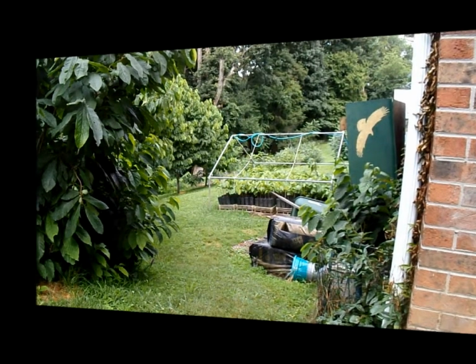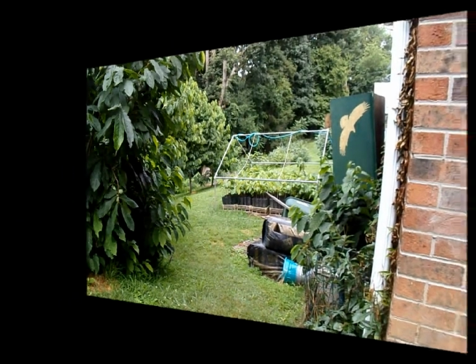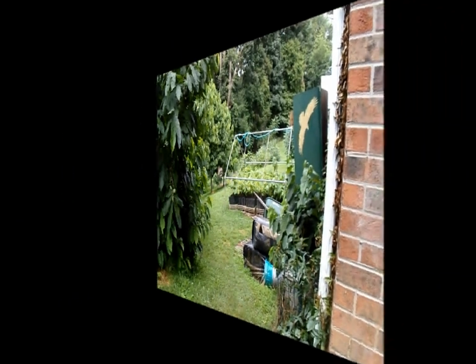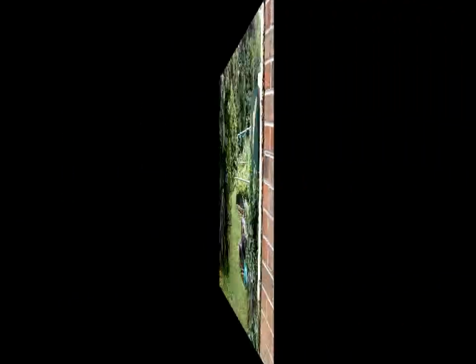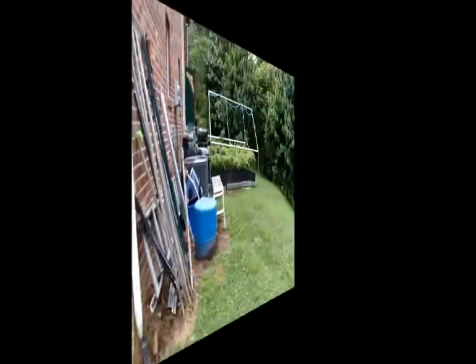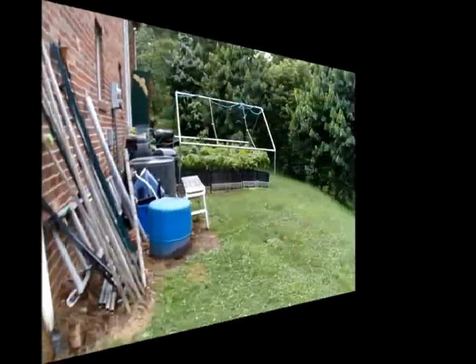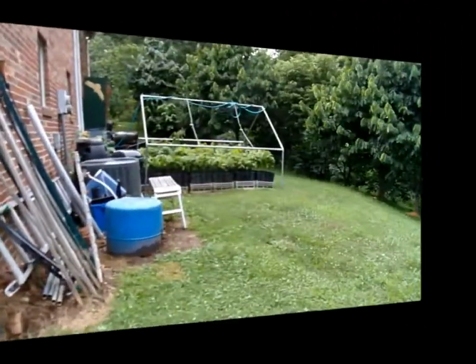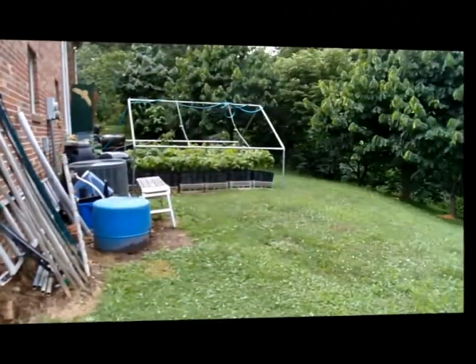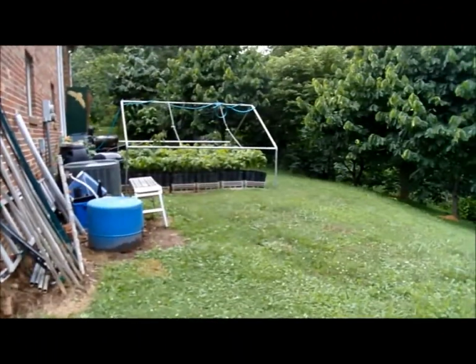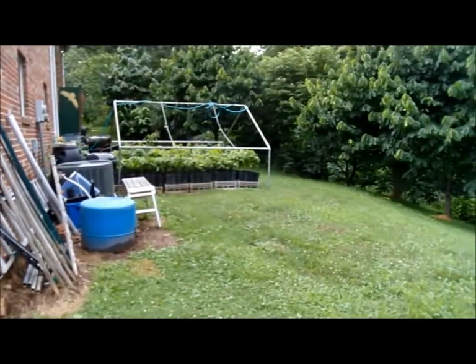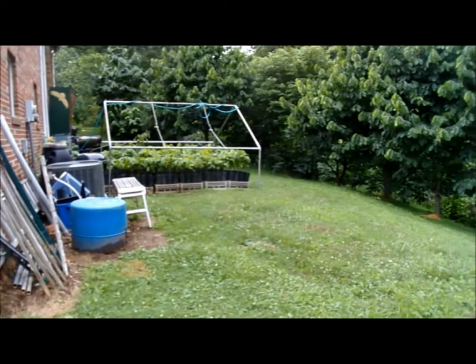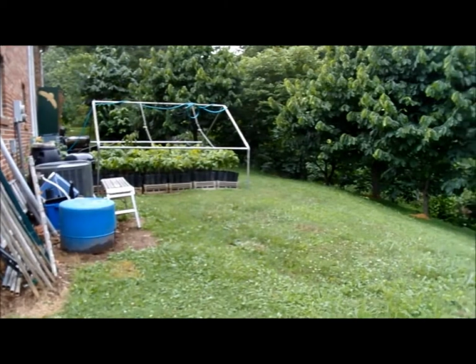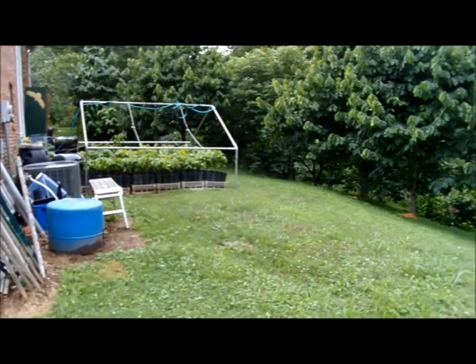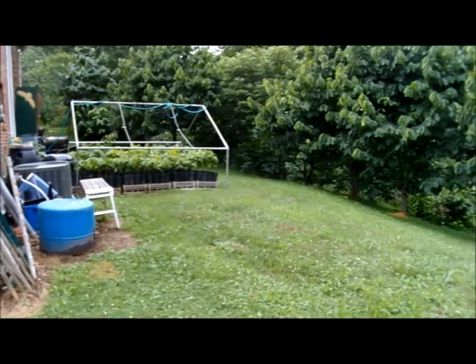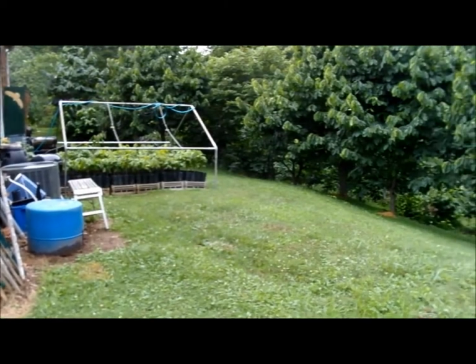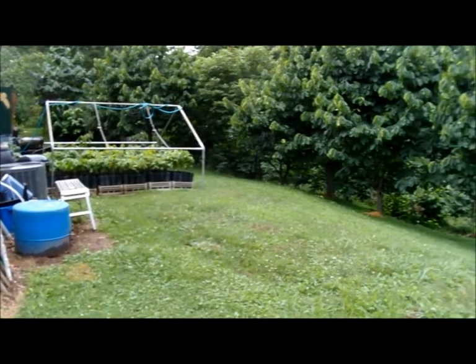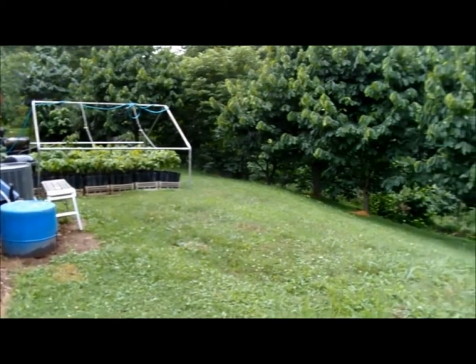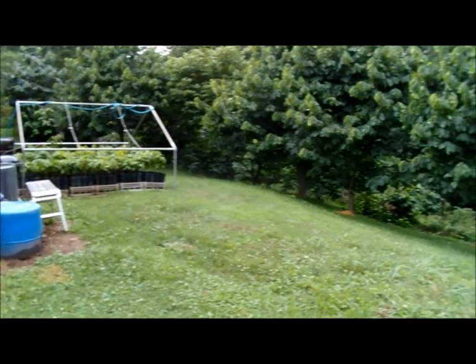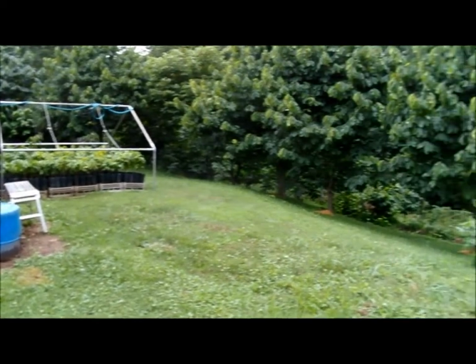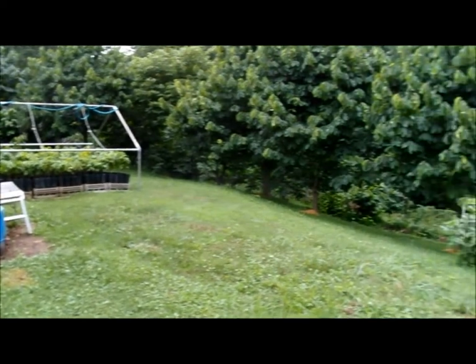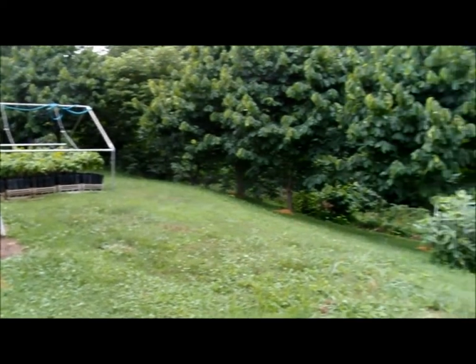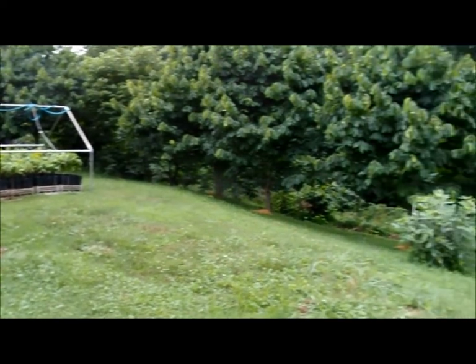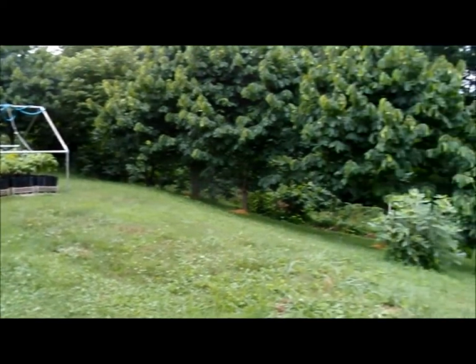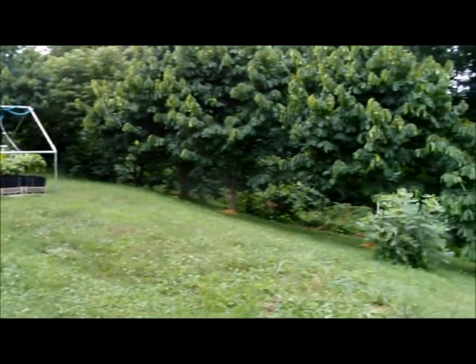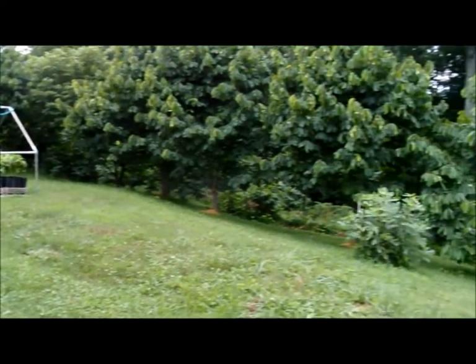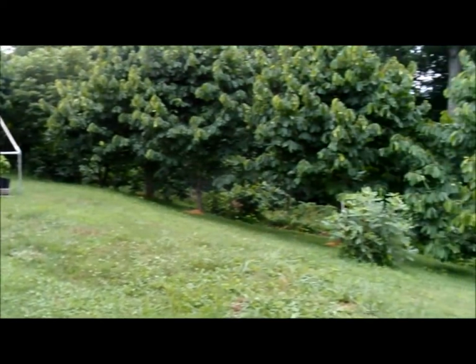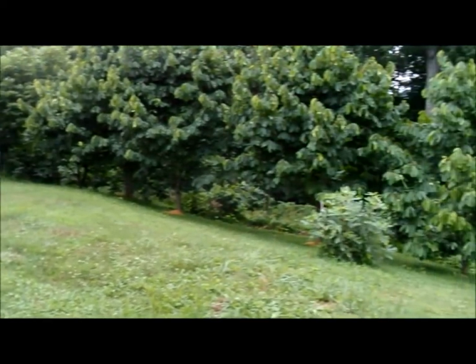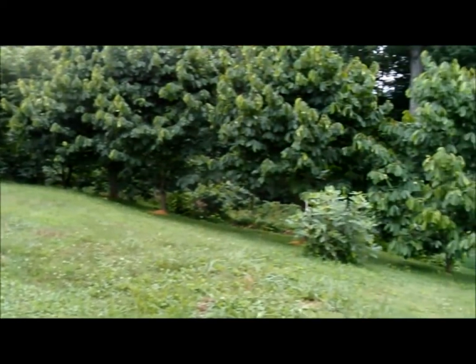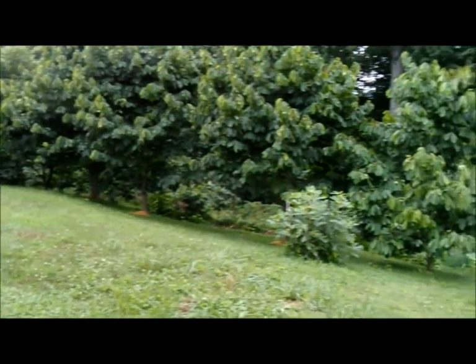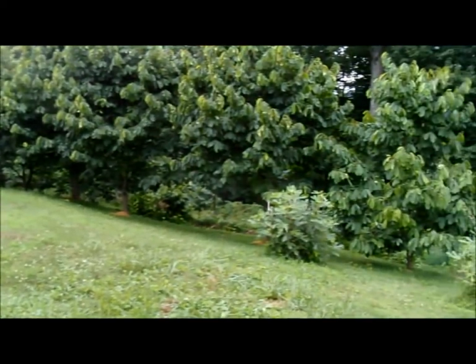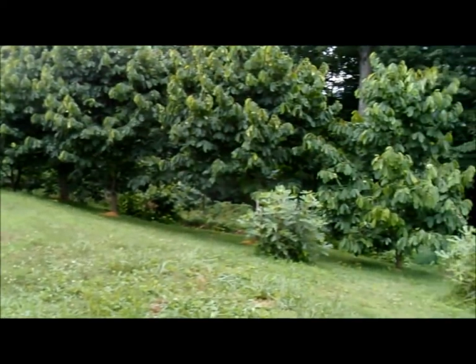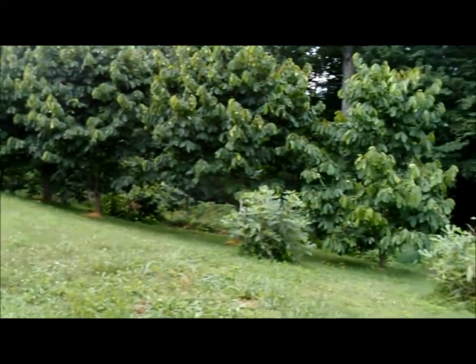My backyard is looking very healthy. You can see the trees are very green and healthy looking.